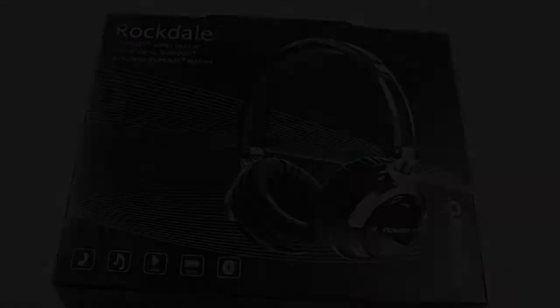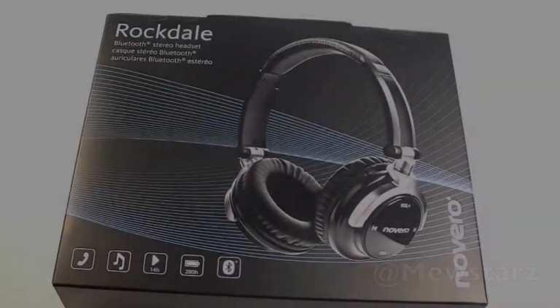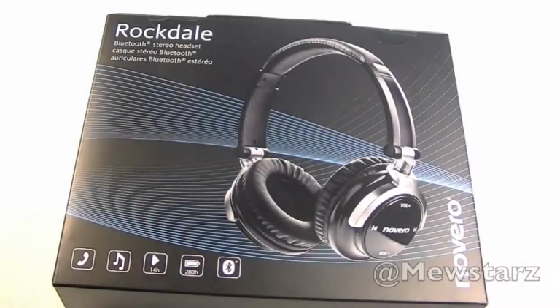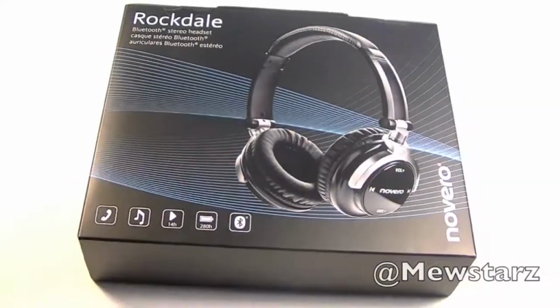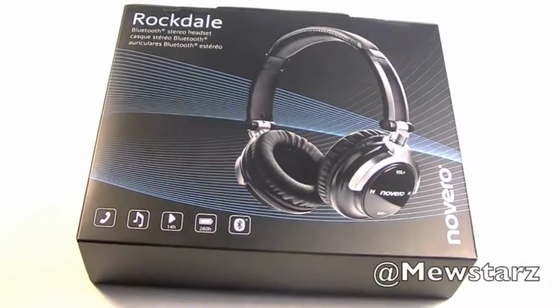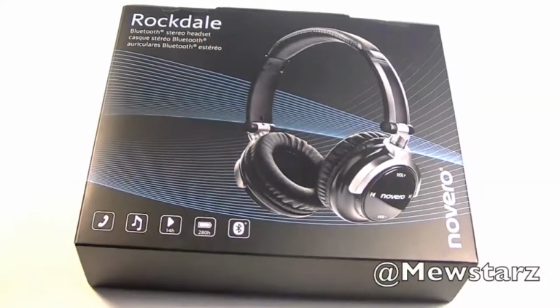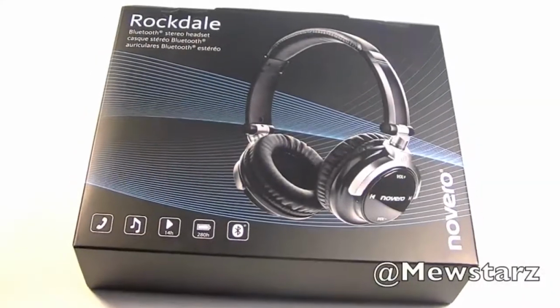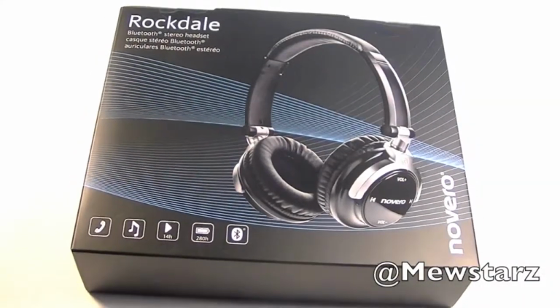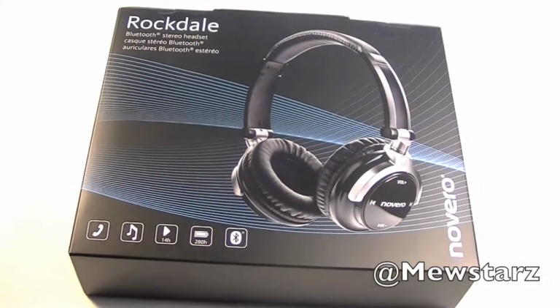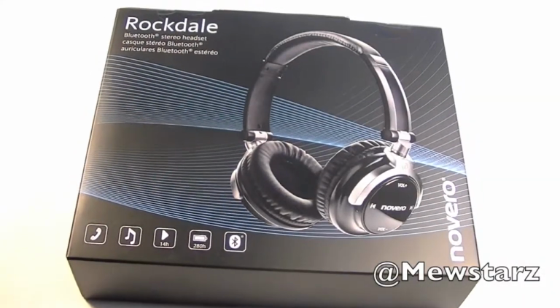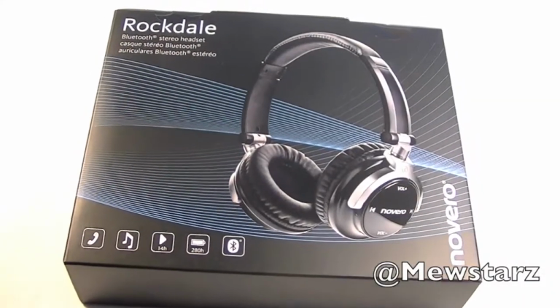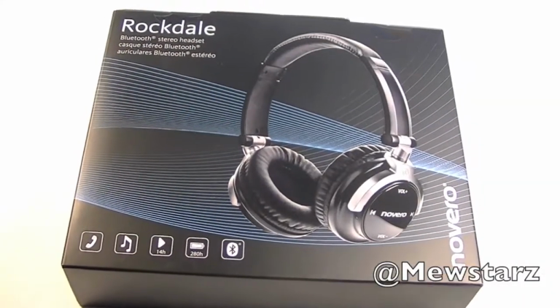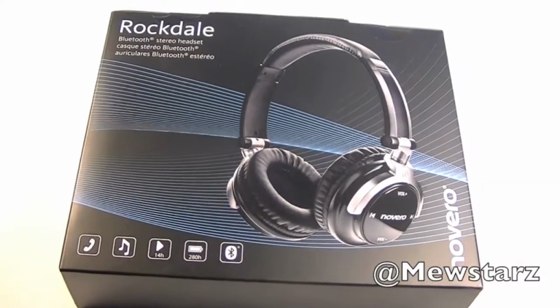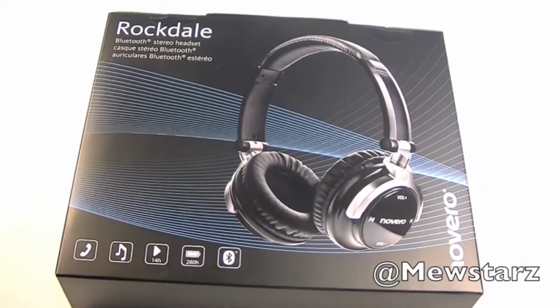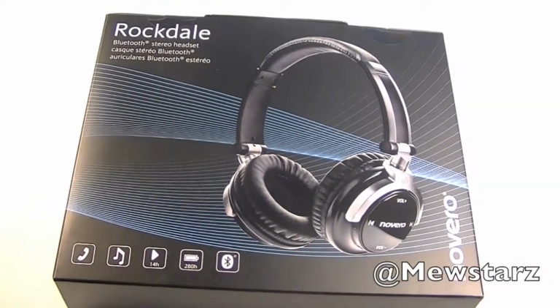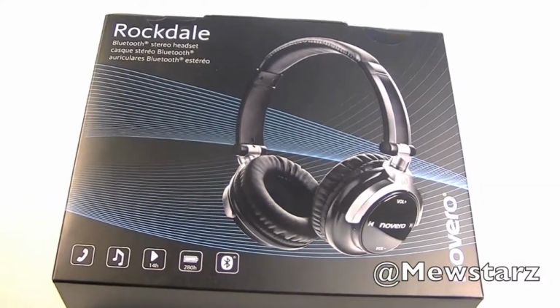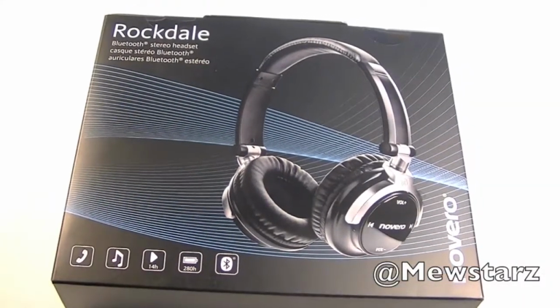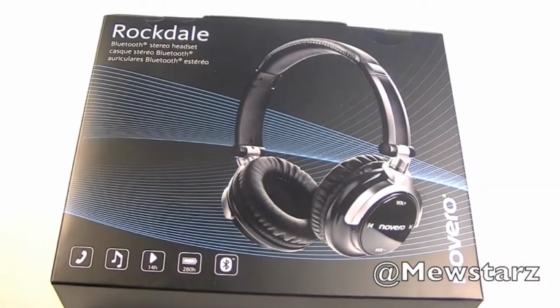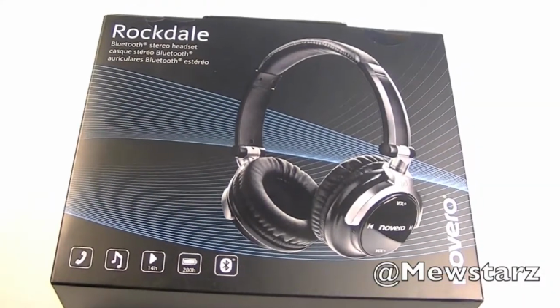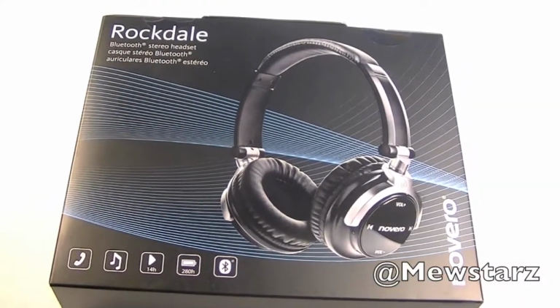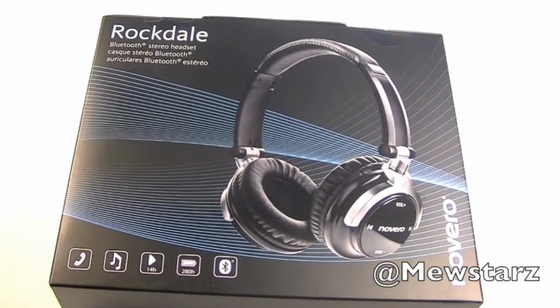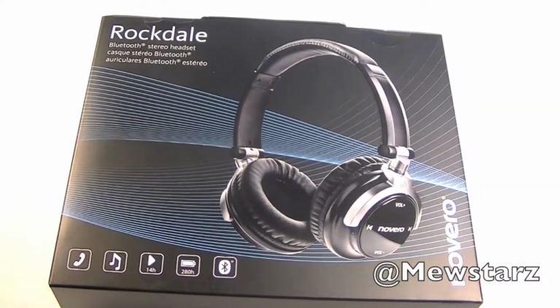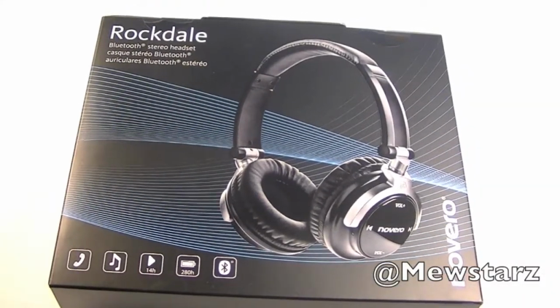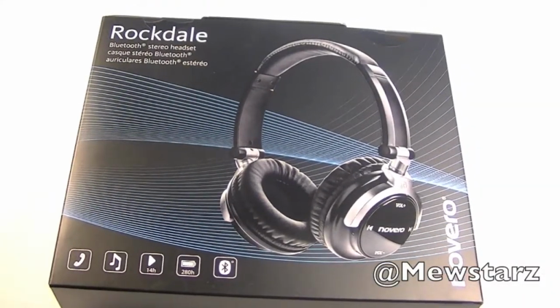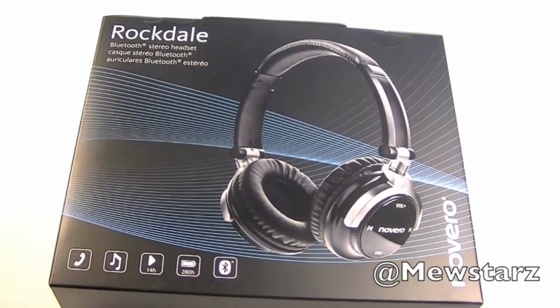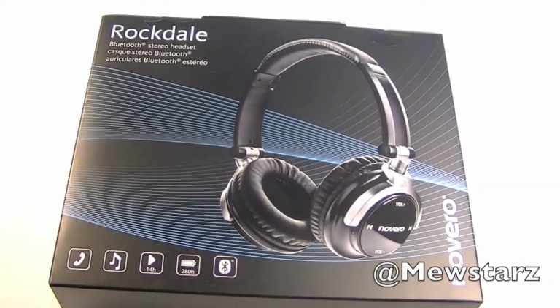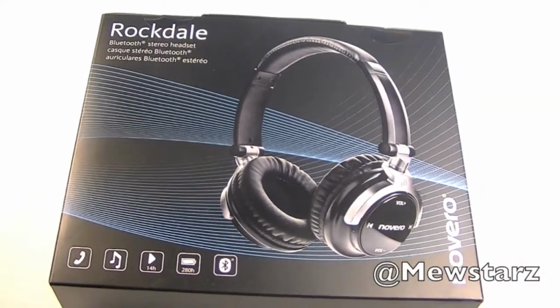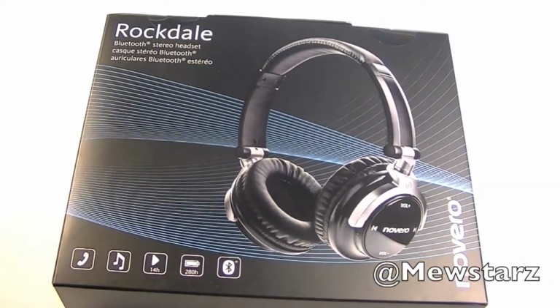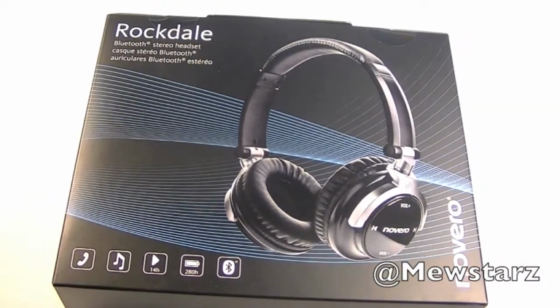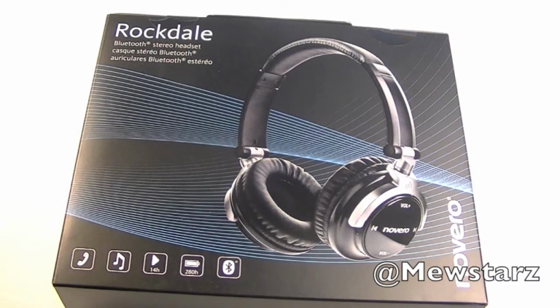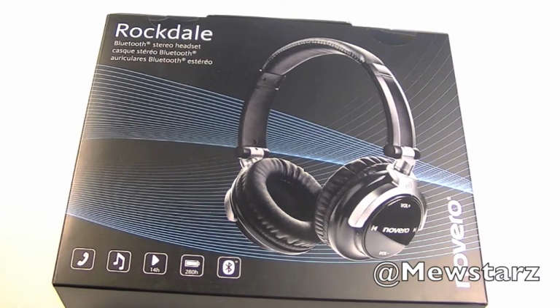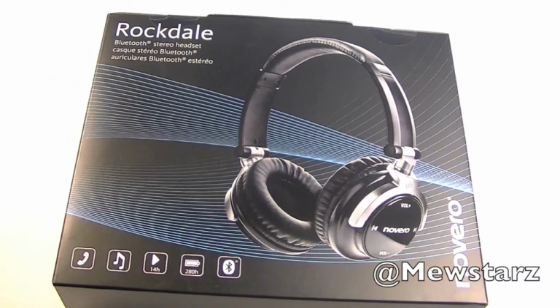Hey guys, what is up? This is Alex and today I have an unboxing of the Novera Rockdale Bluetooth Stereo Headphones.